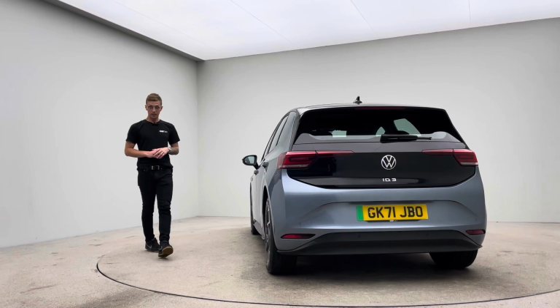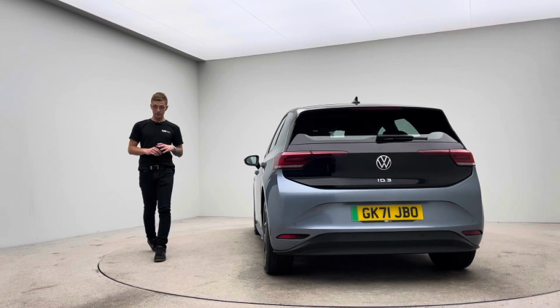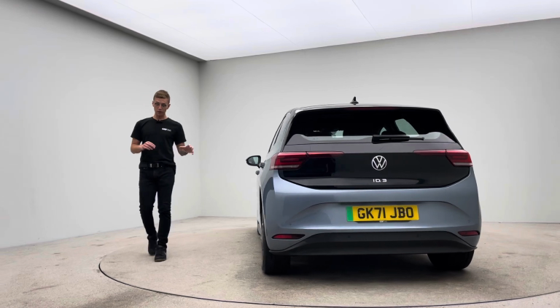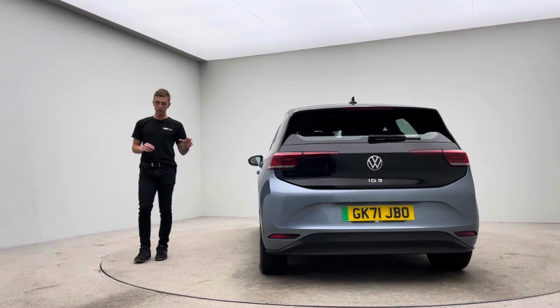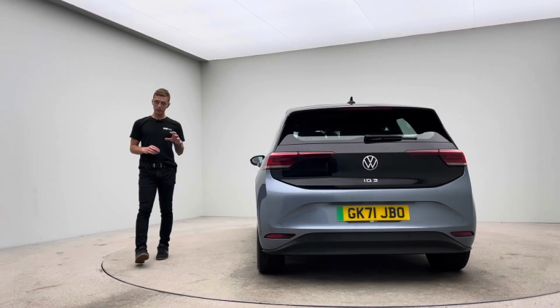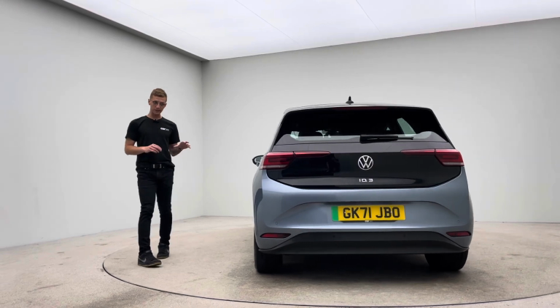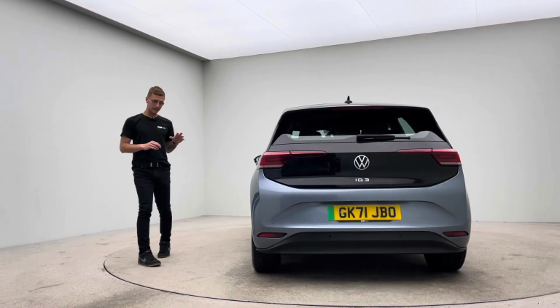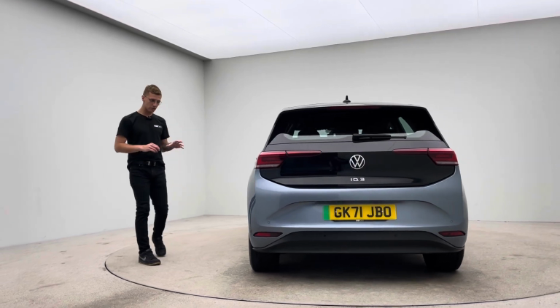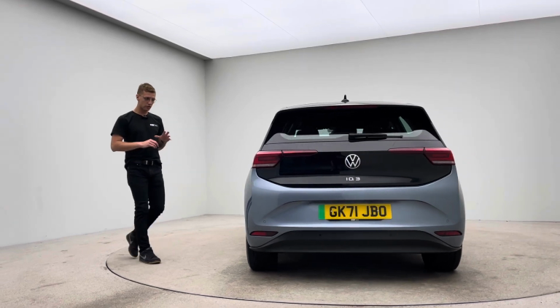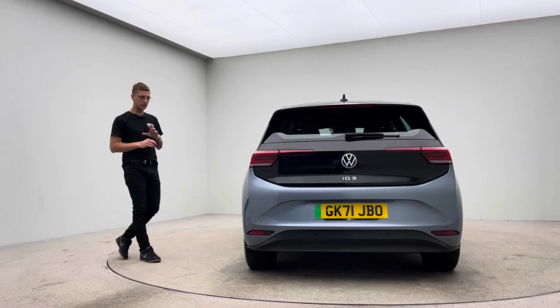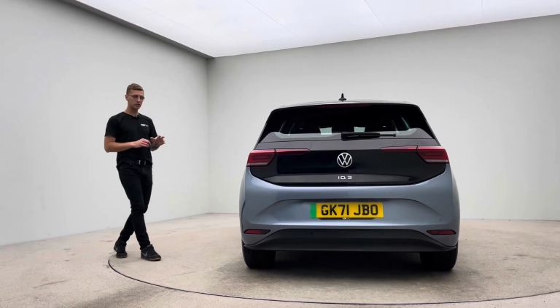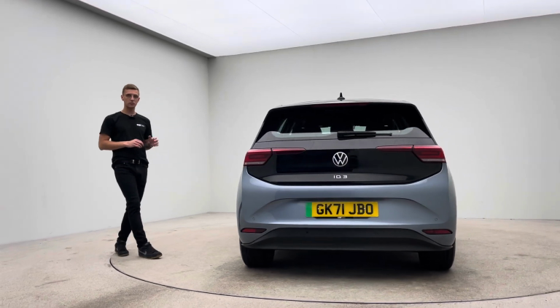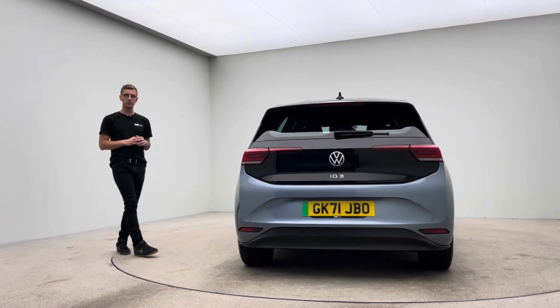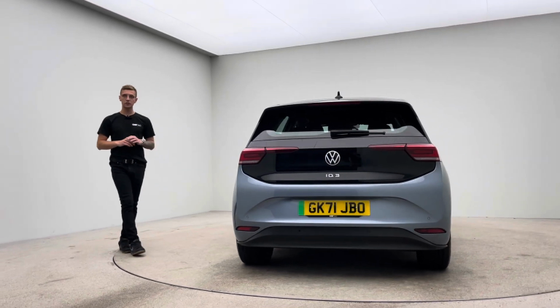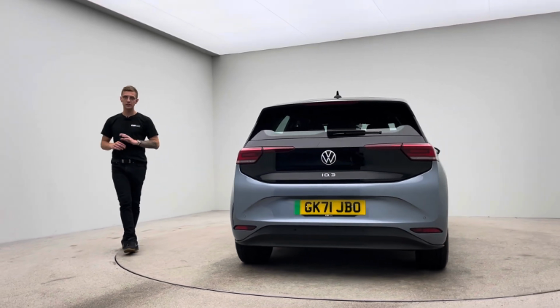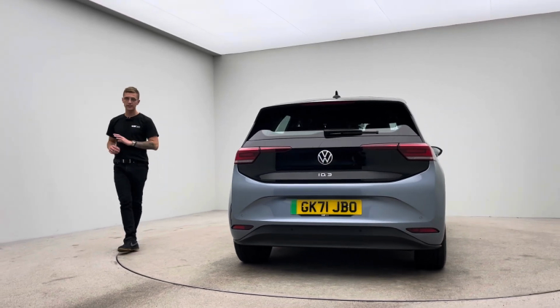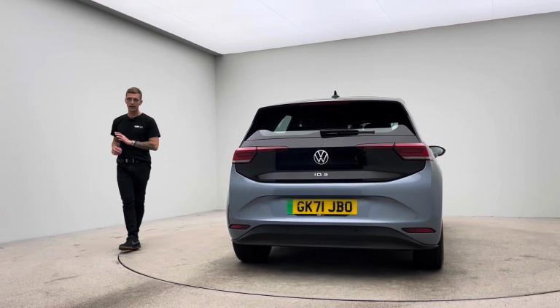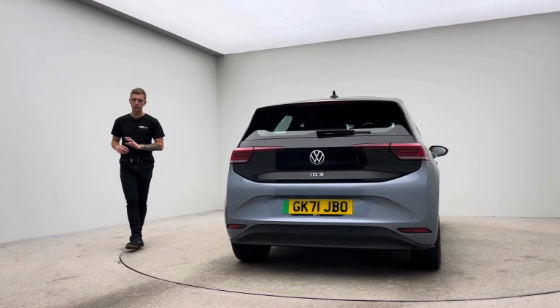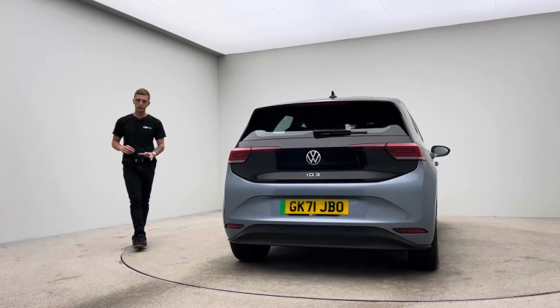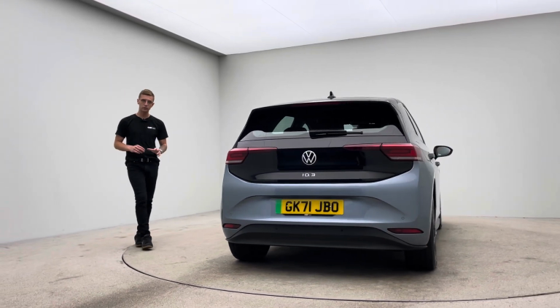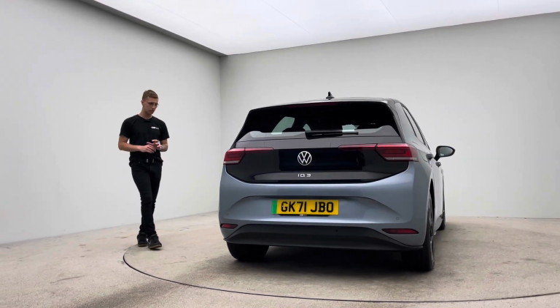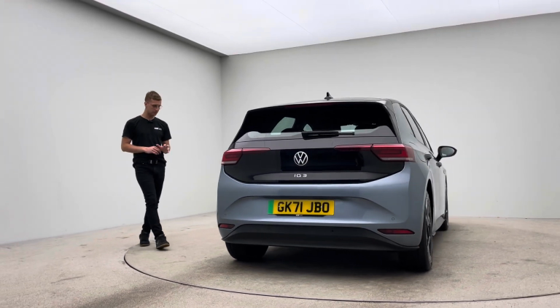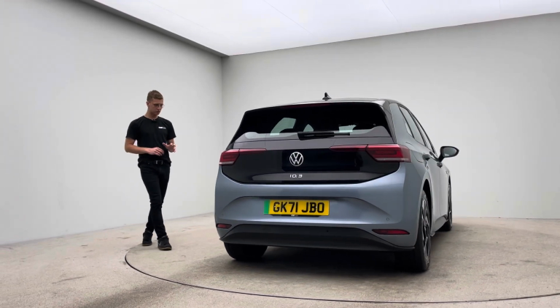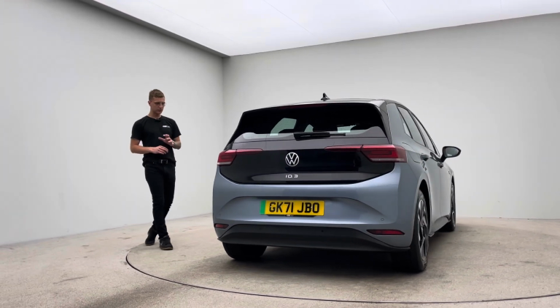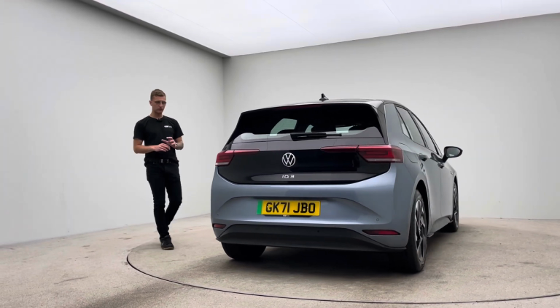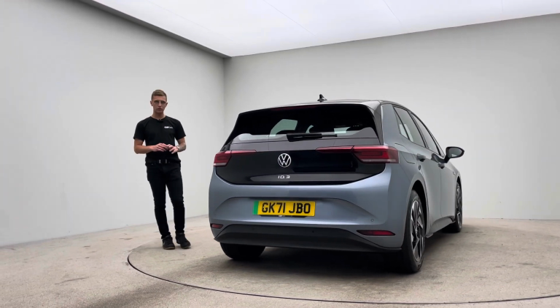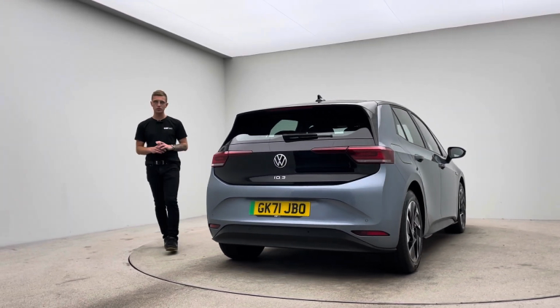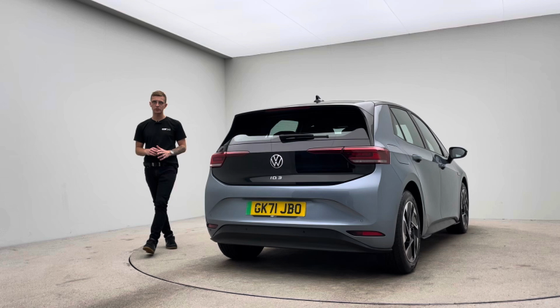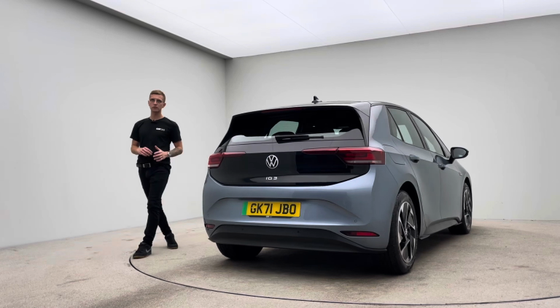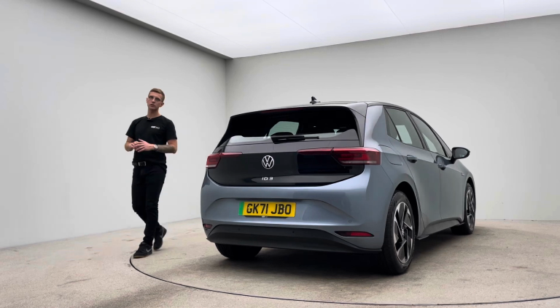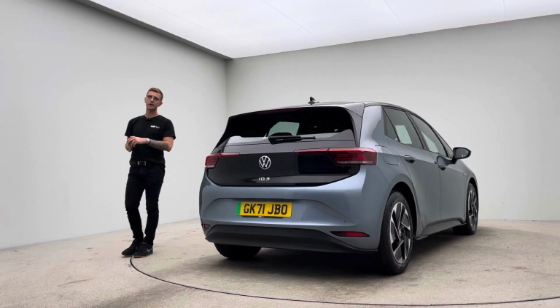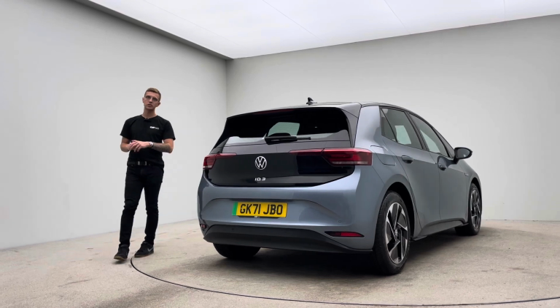To the bodywork: no dents, no scratches, no scuffs. The alloy wheels: no blistering, no corrosion, no curb damage.